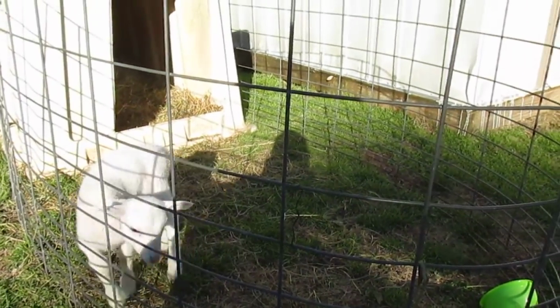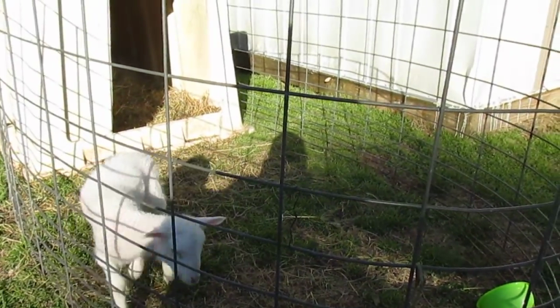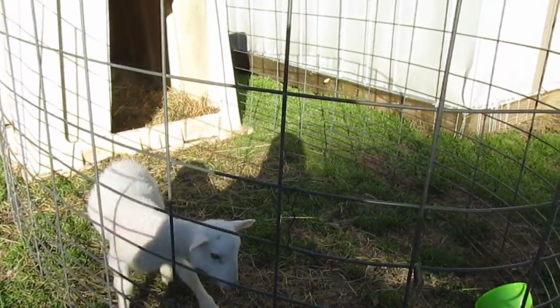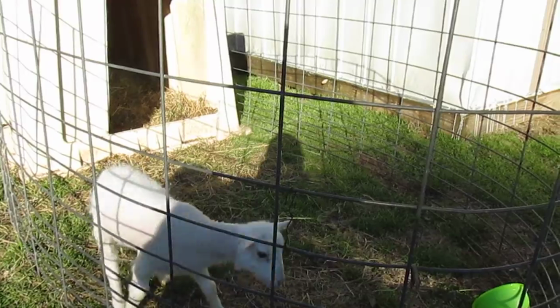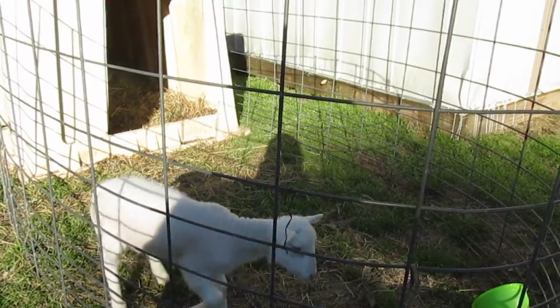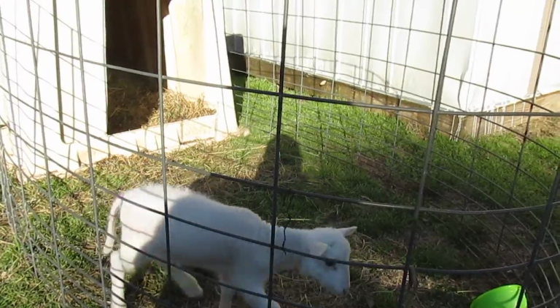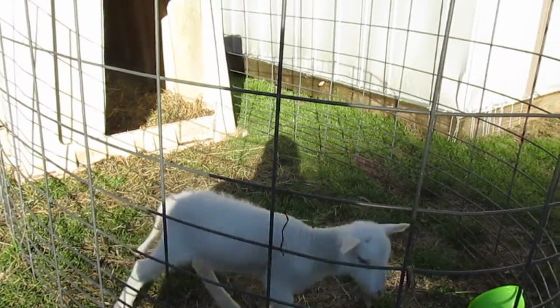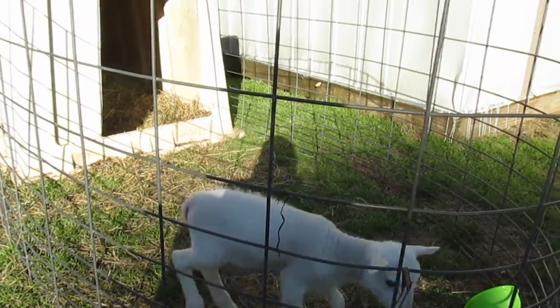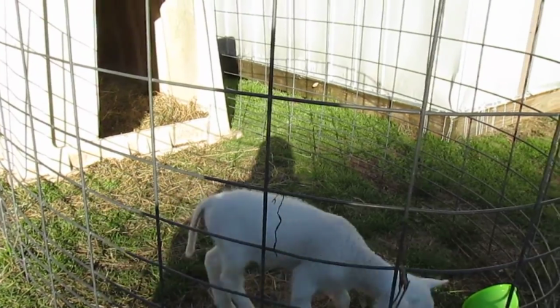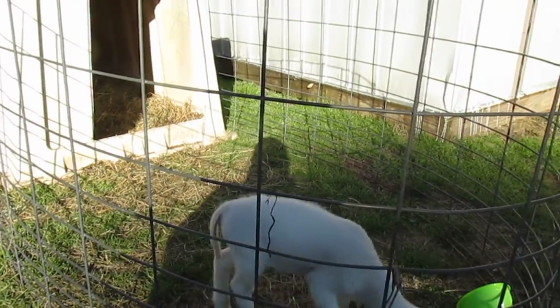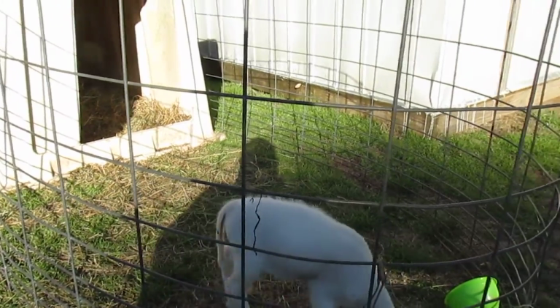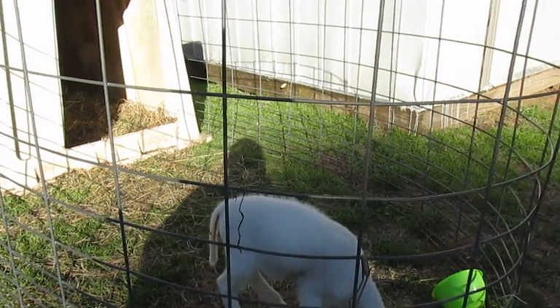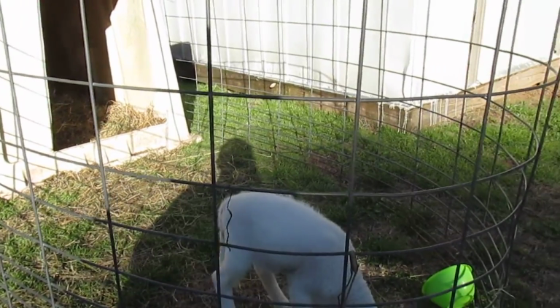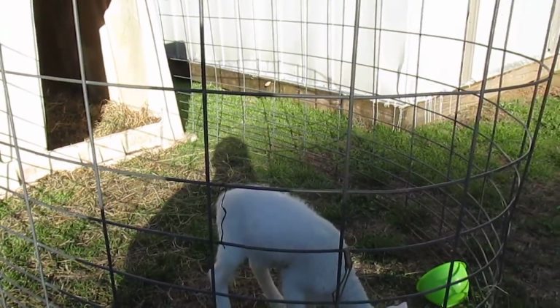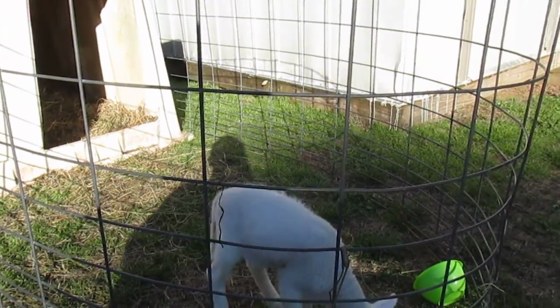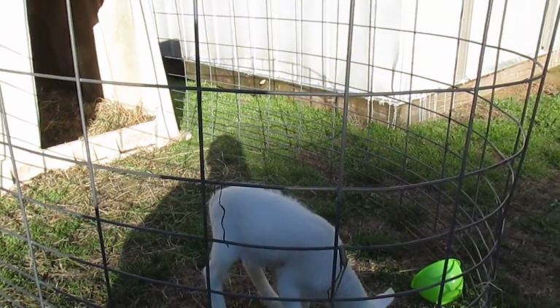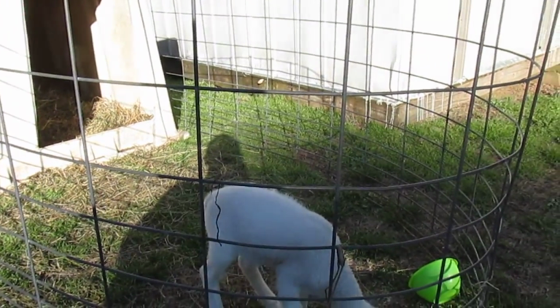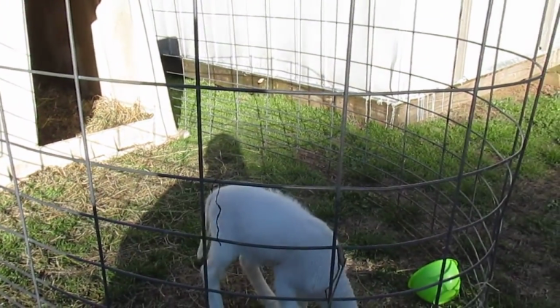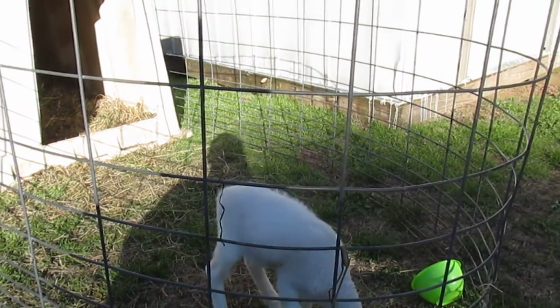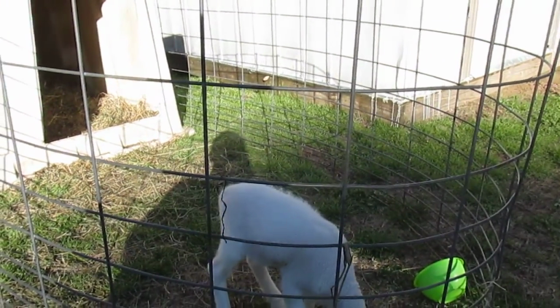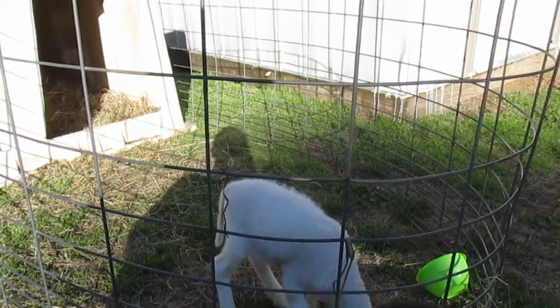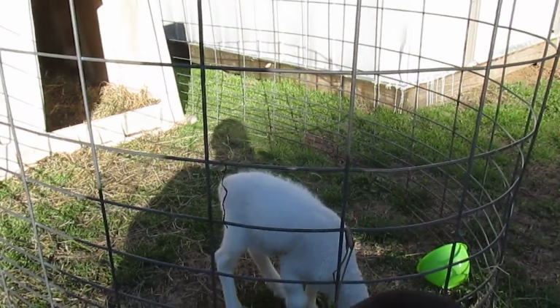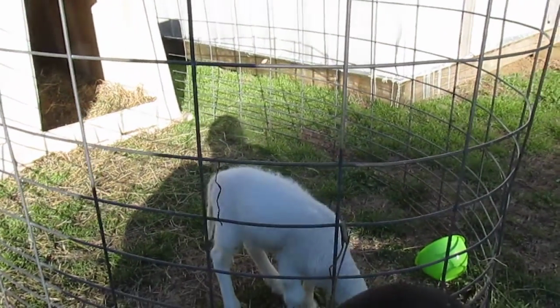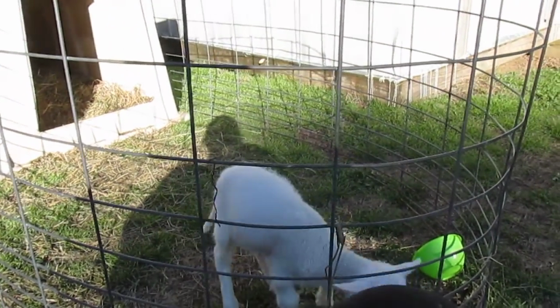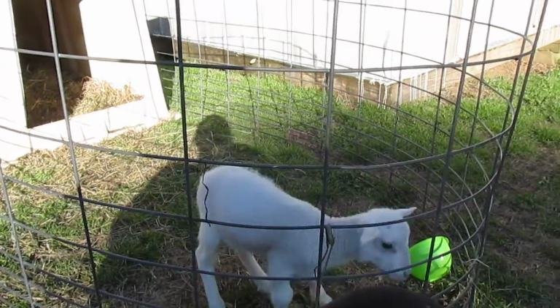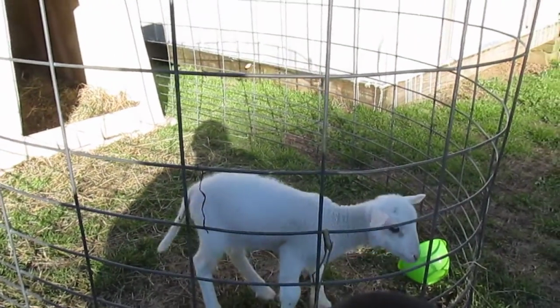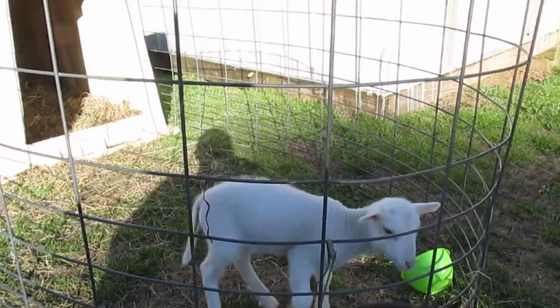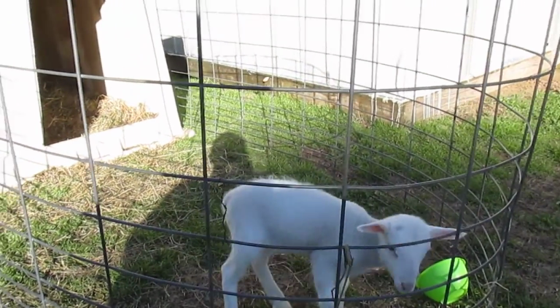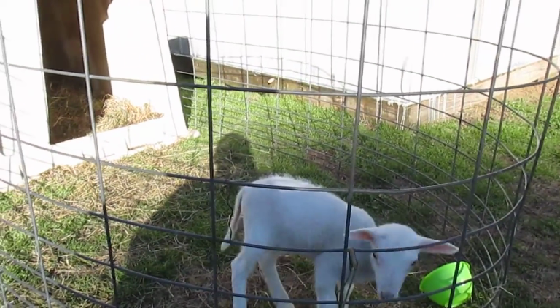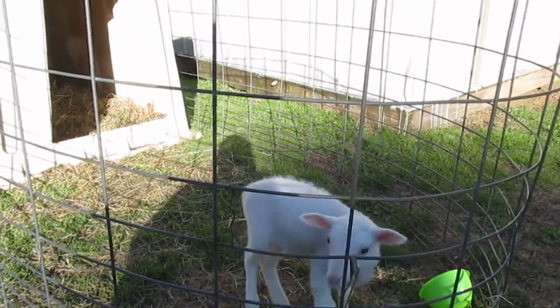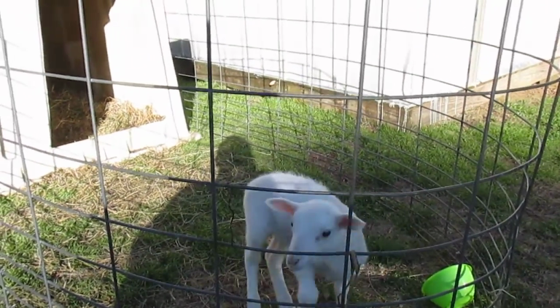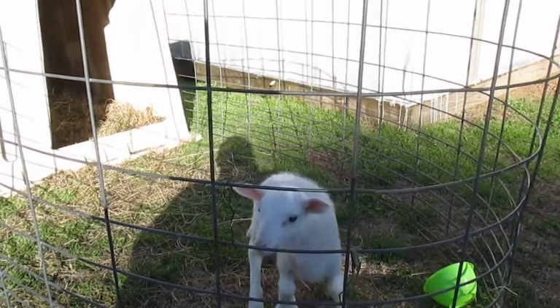I guess that's enough — I'll take babe back to the lambs for a little while. Thanks for watching.